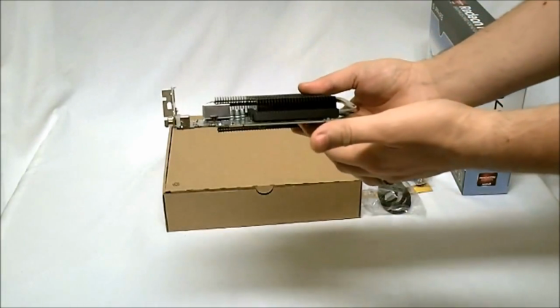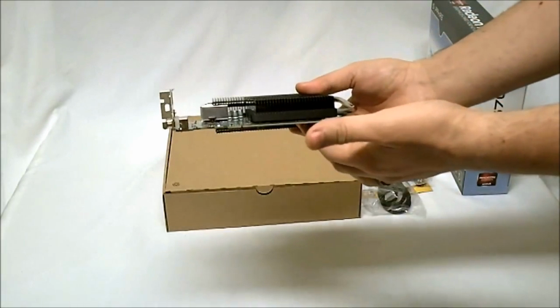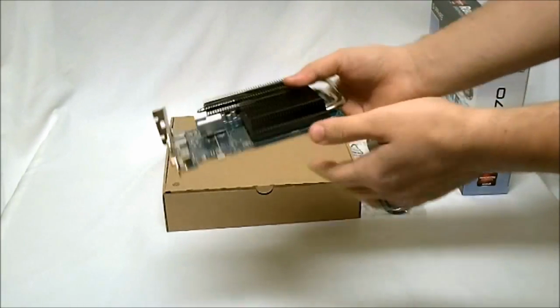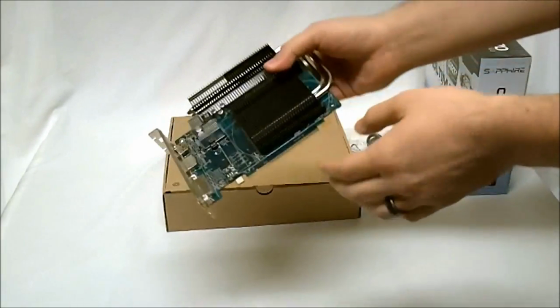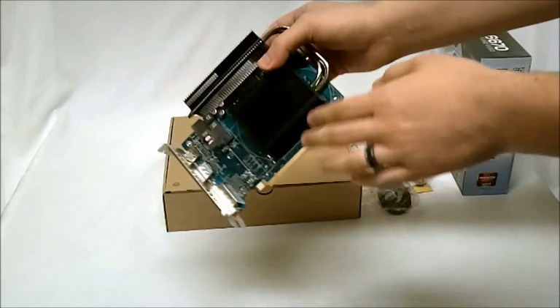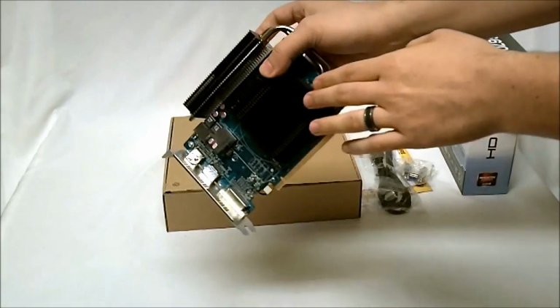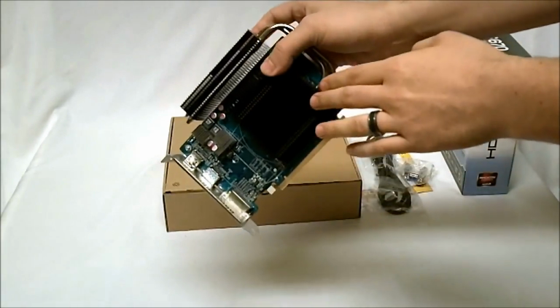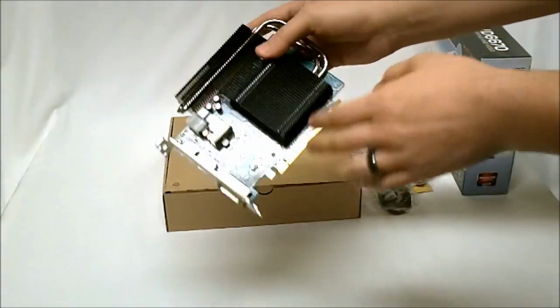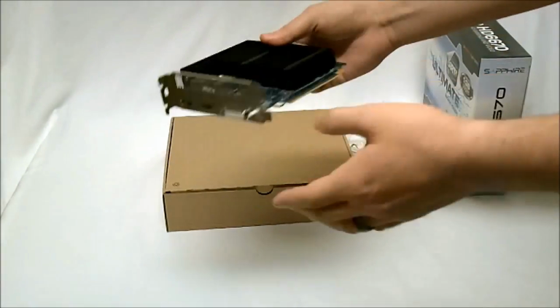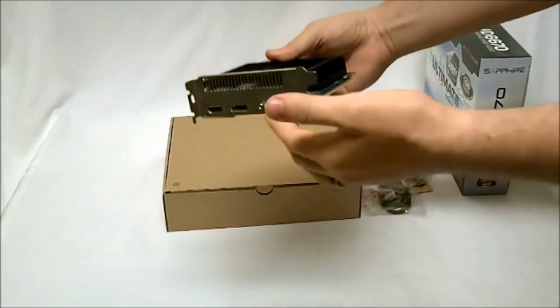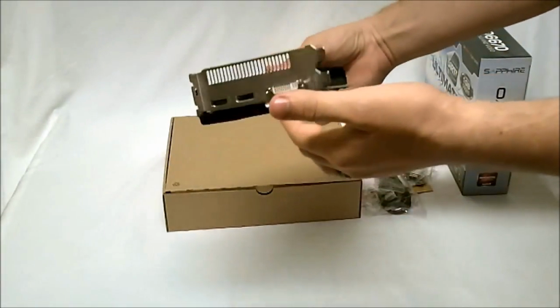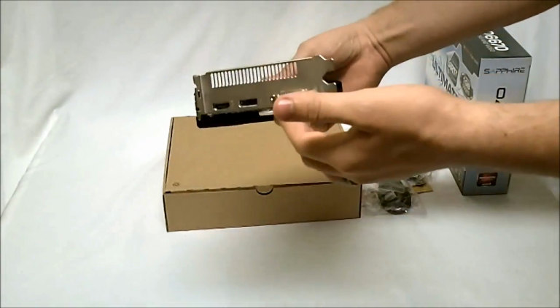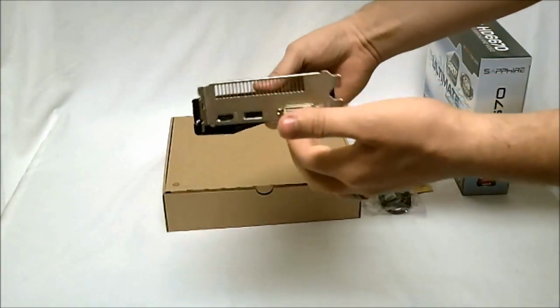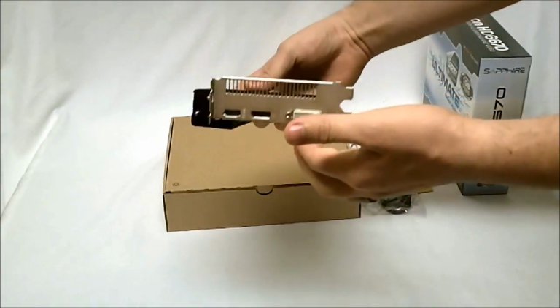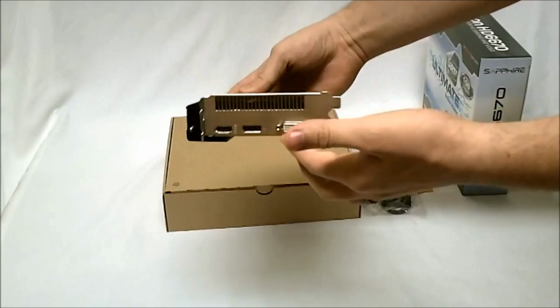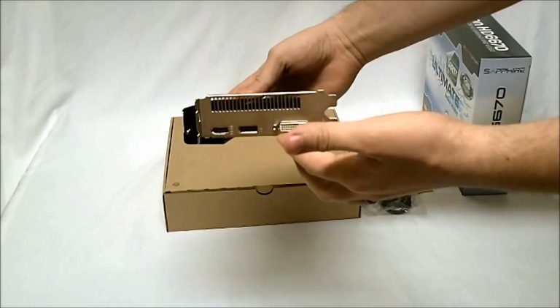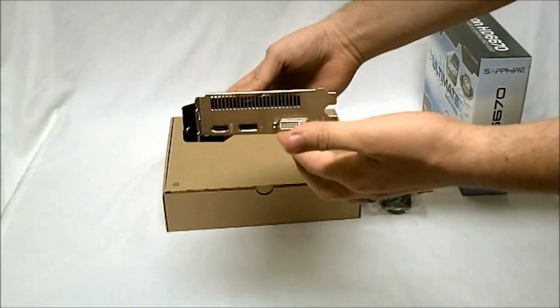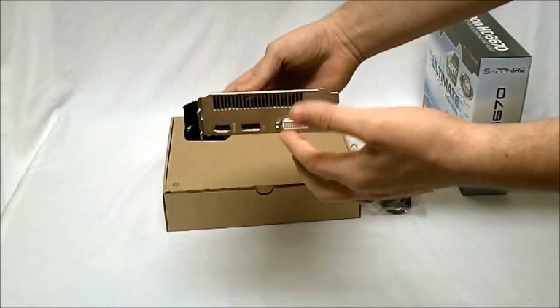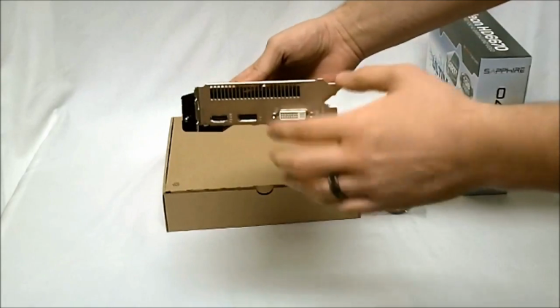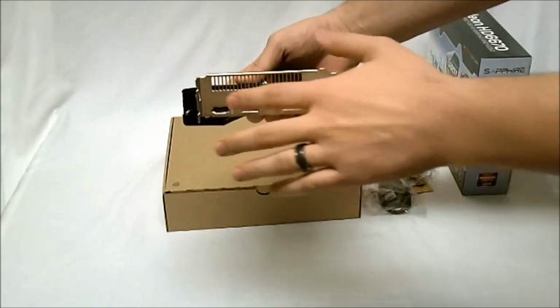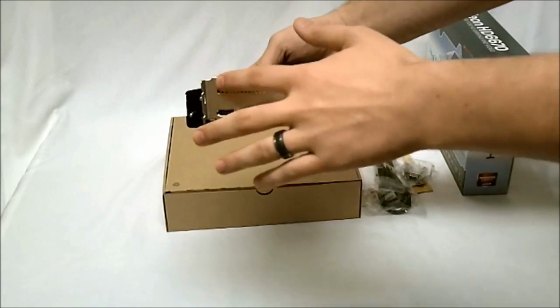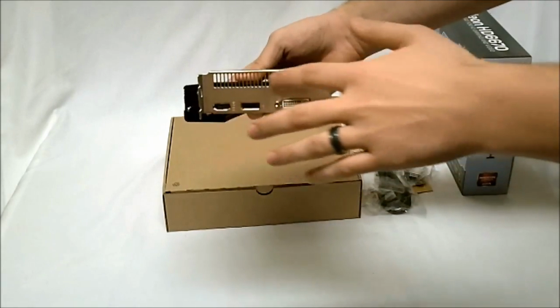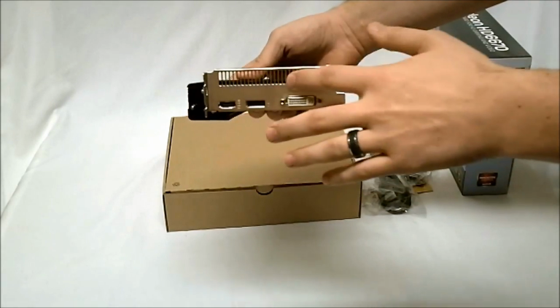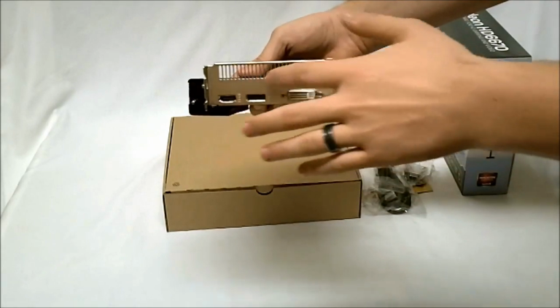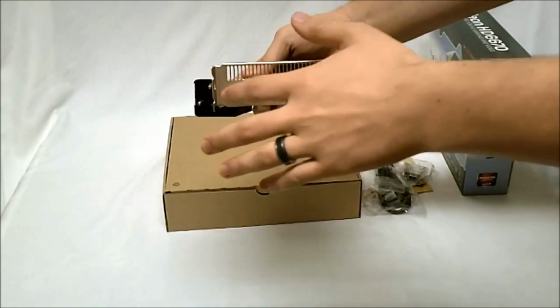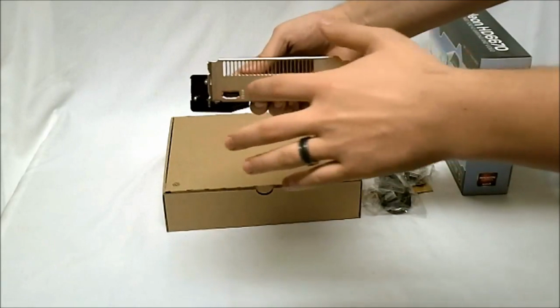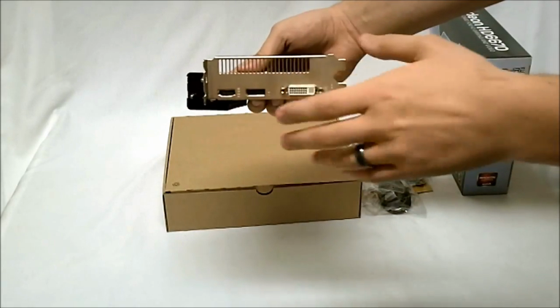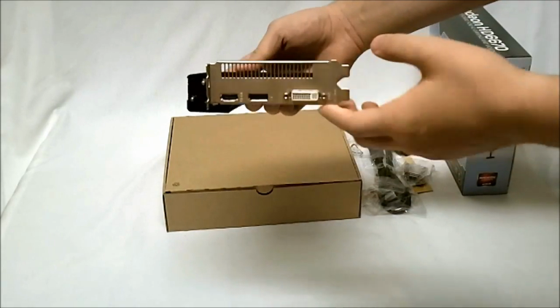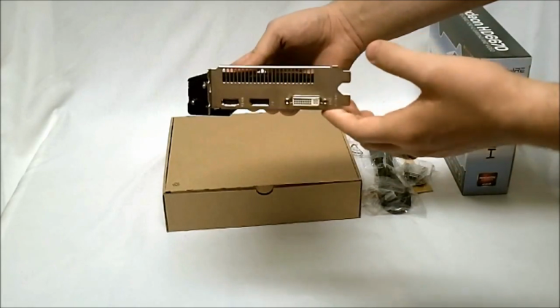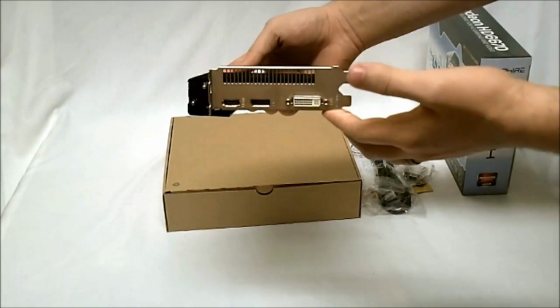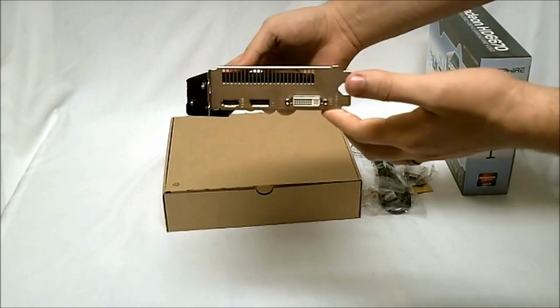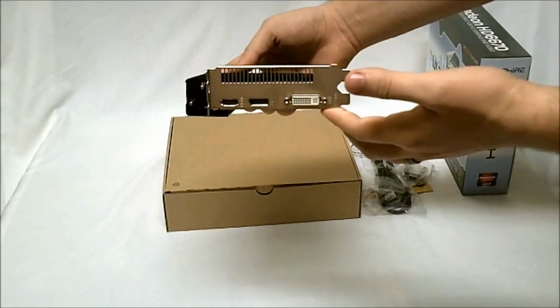This is a full-size bracket as well, so we have the slot top and bottom.